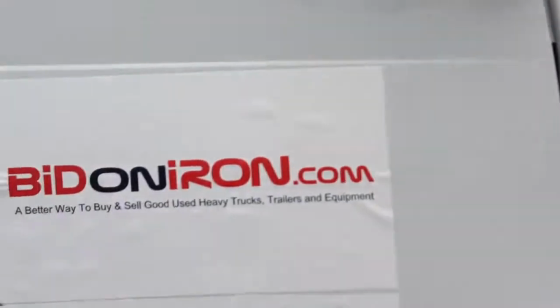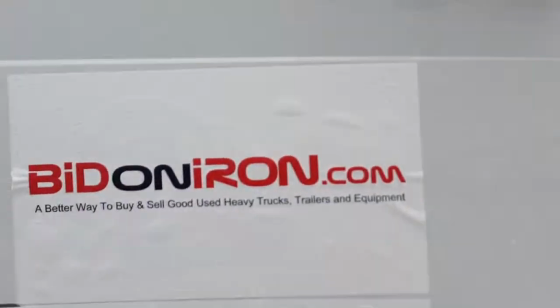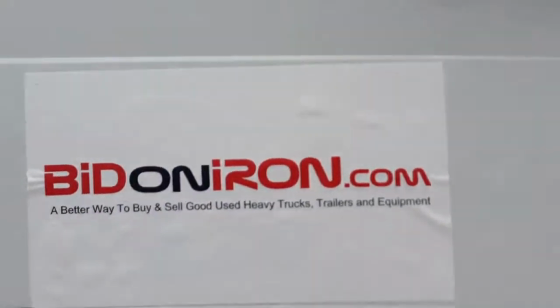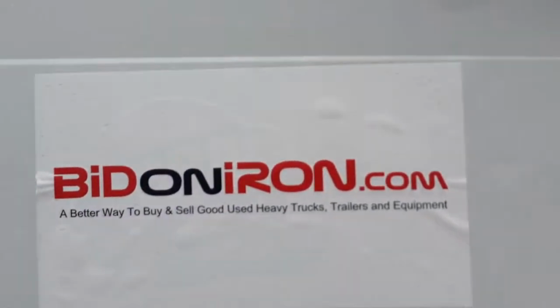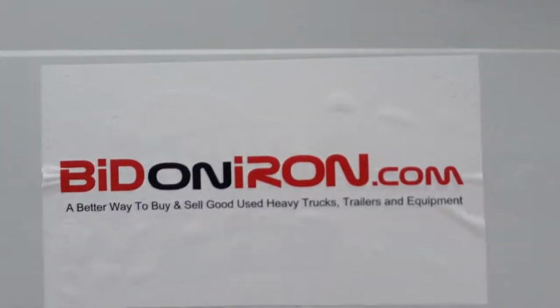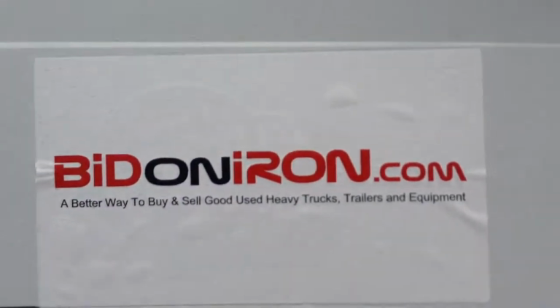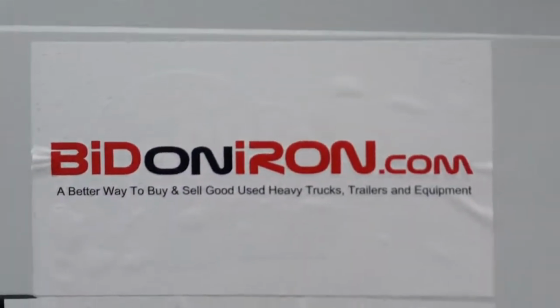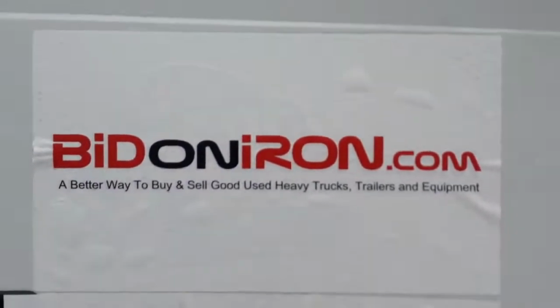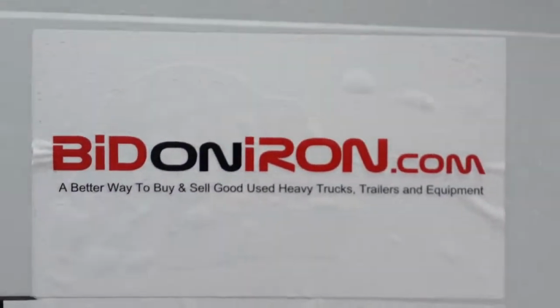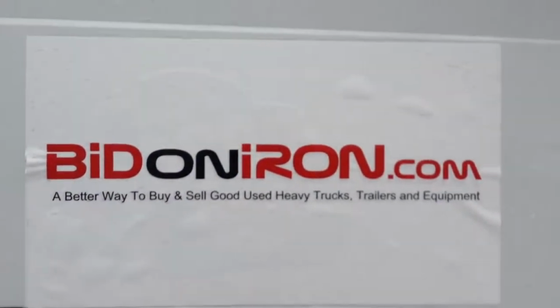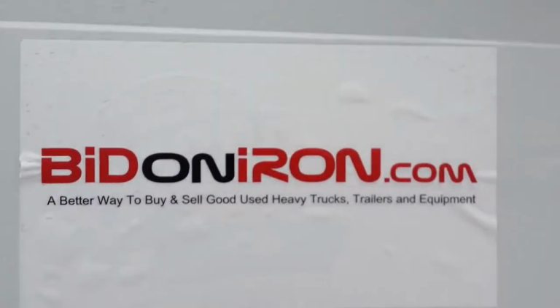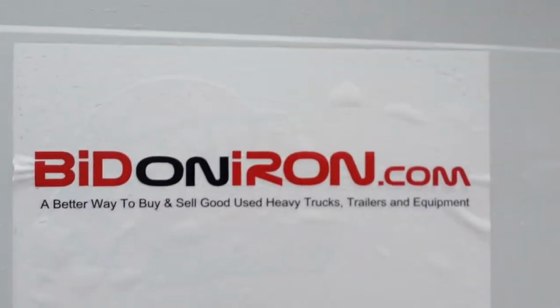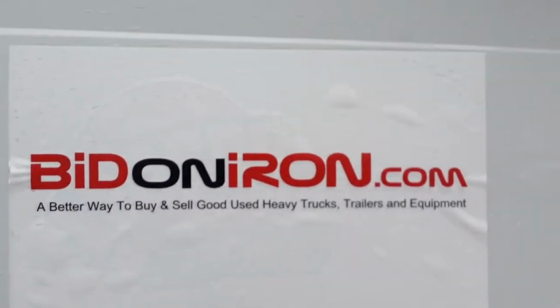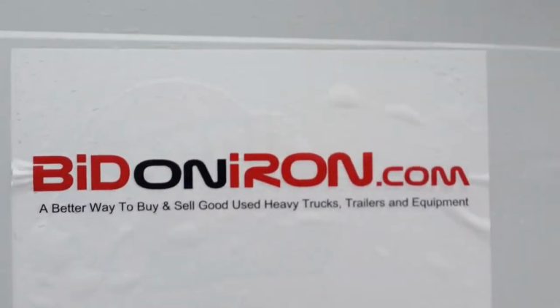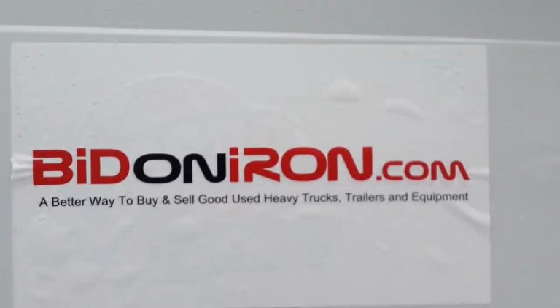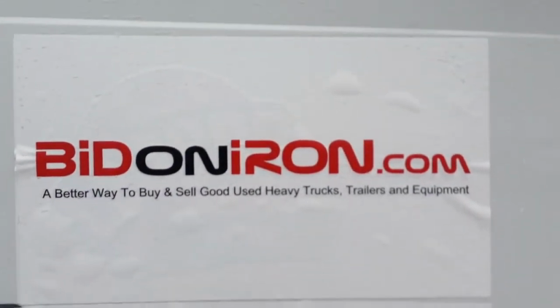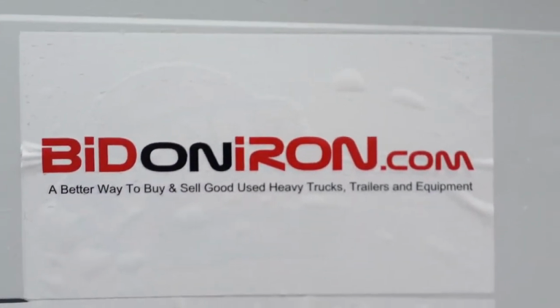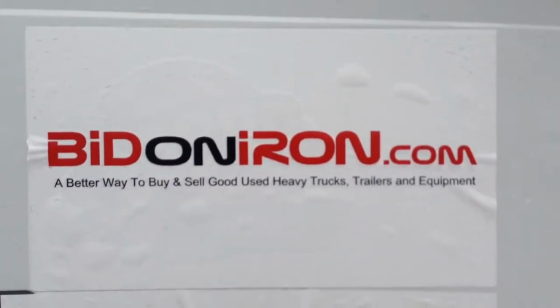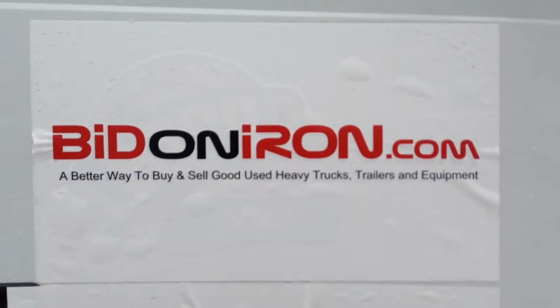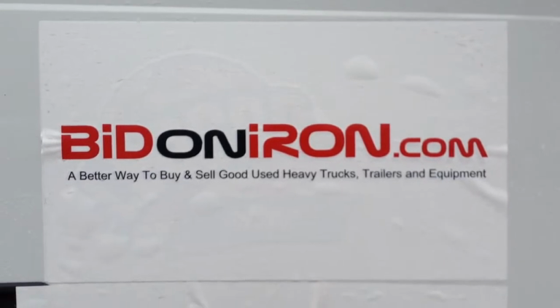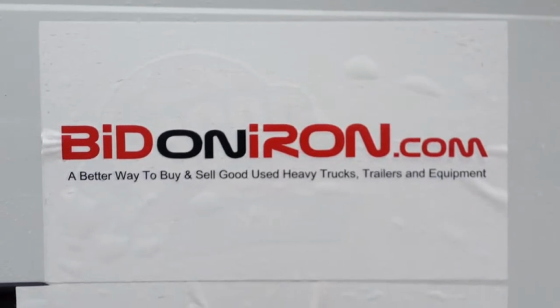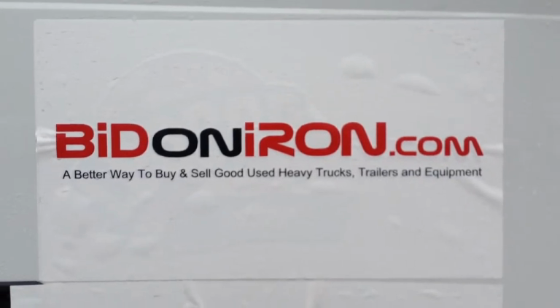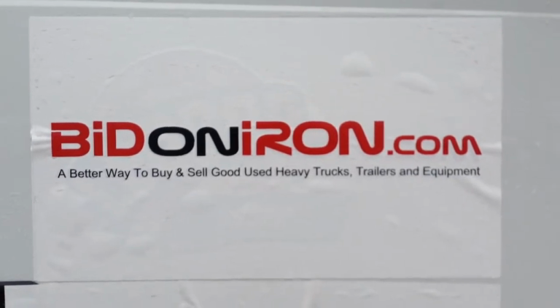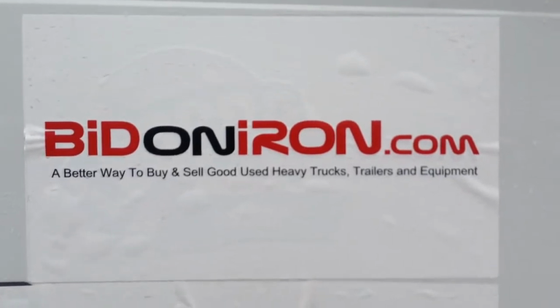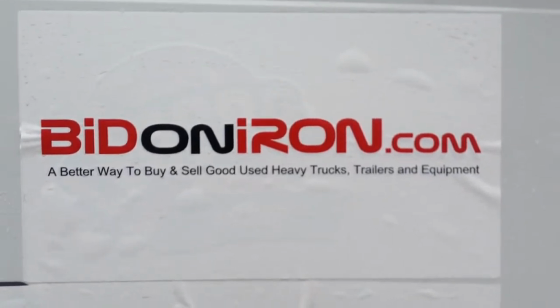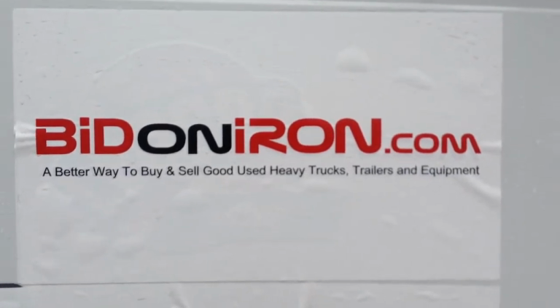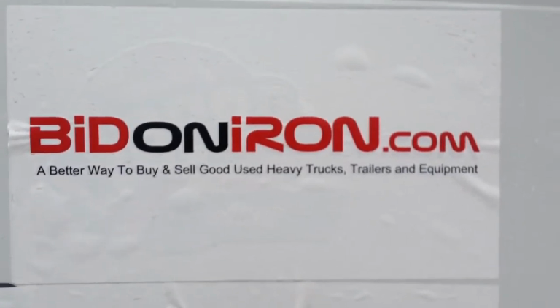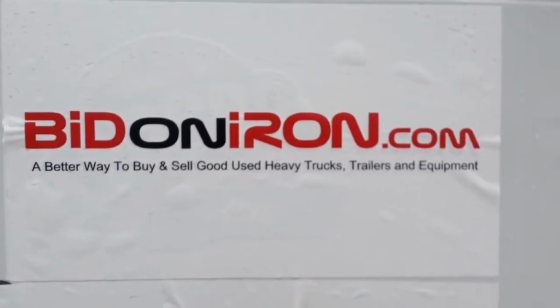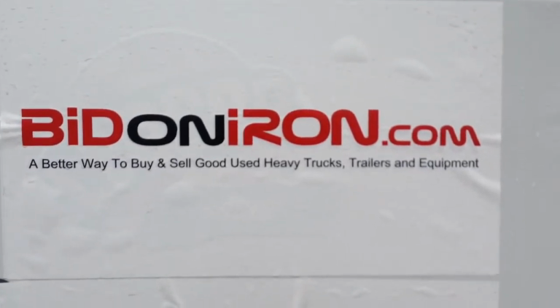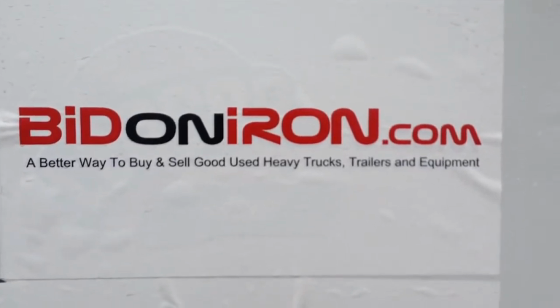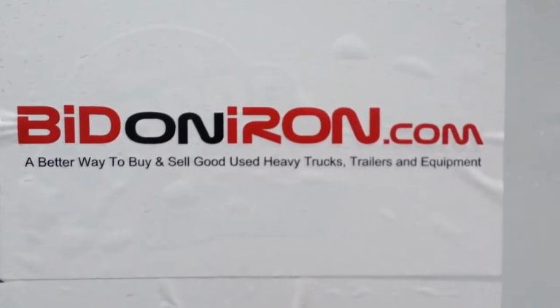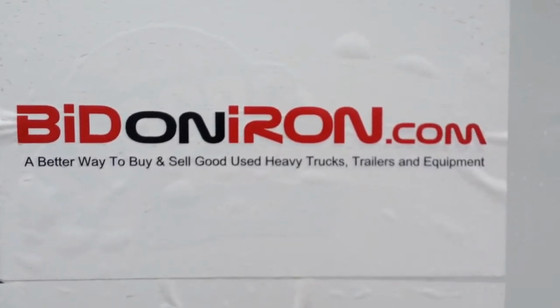Another good piece of iron from BitOnIron.com. Have a great day.